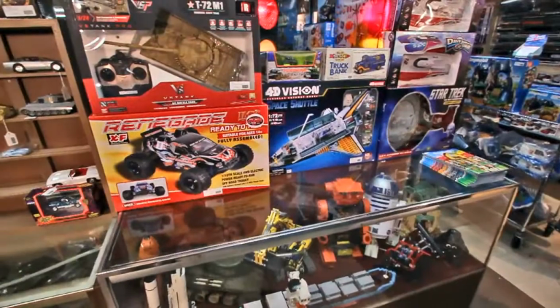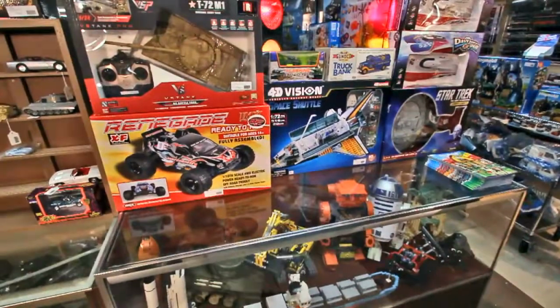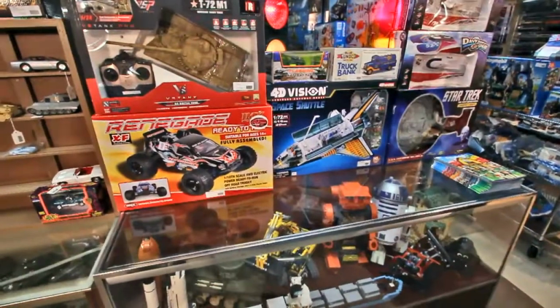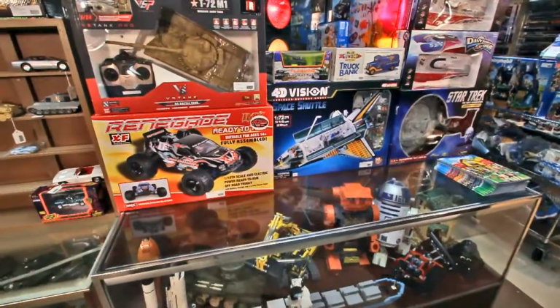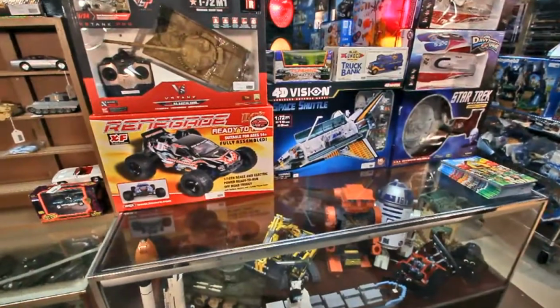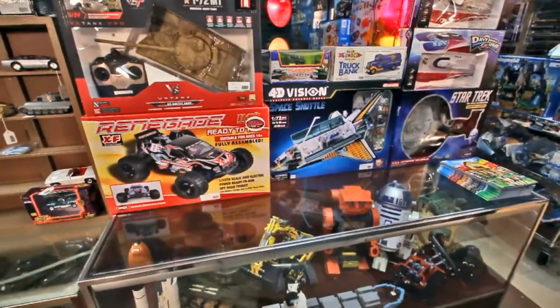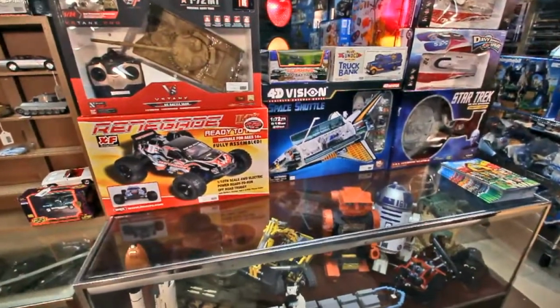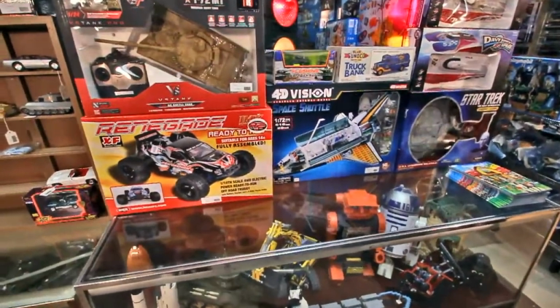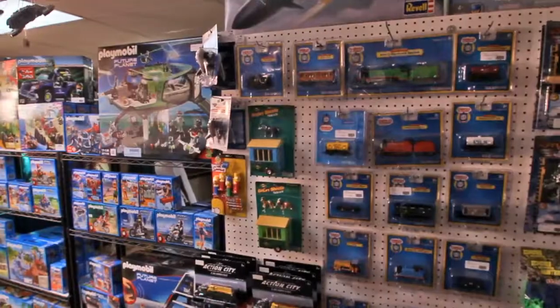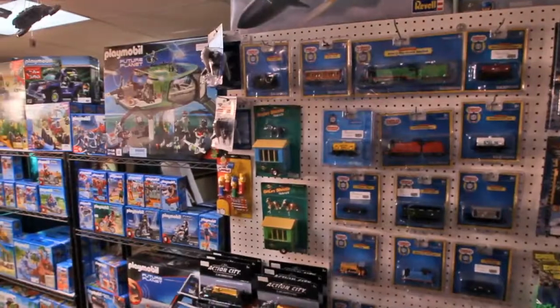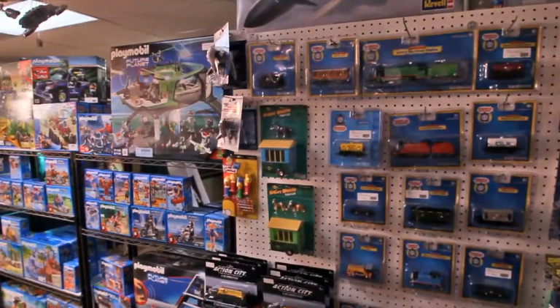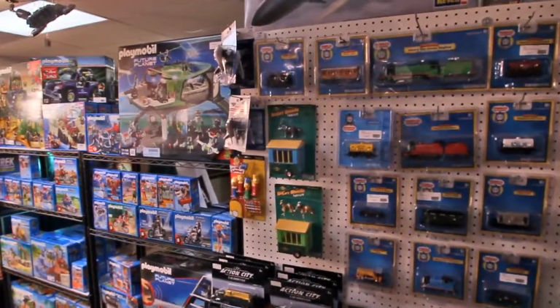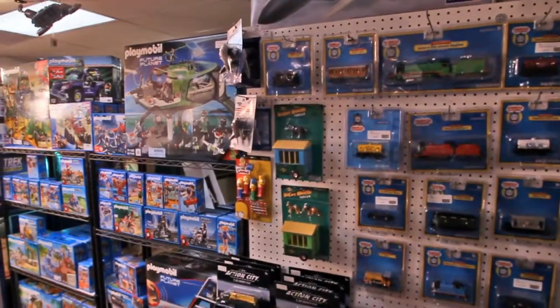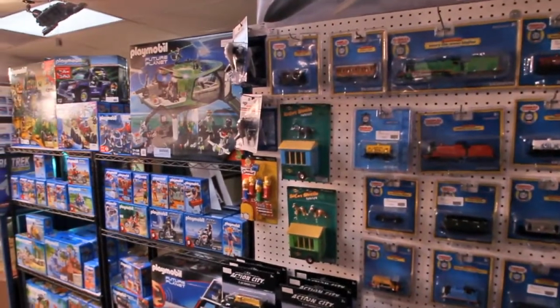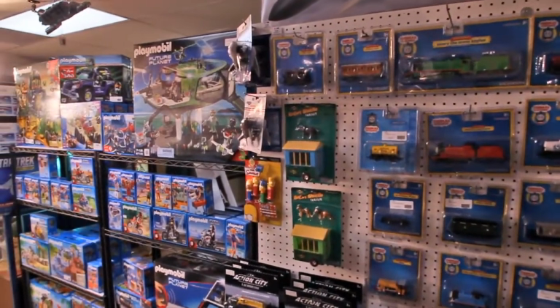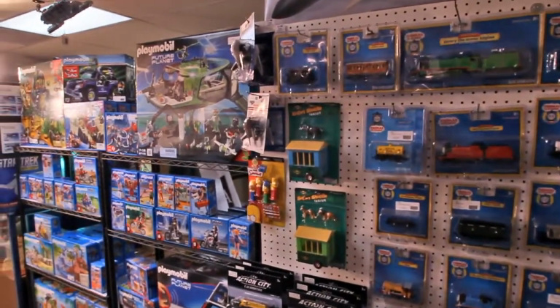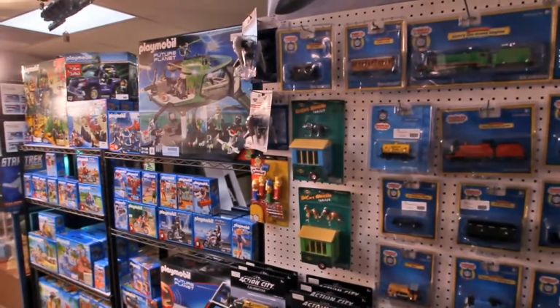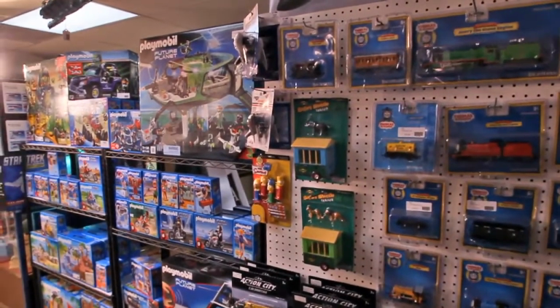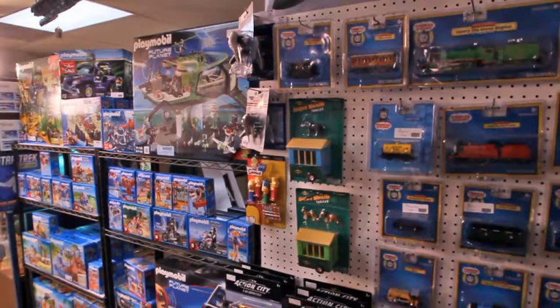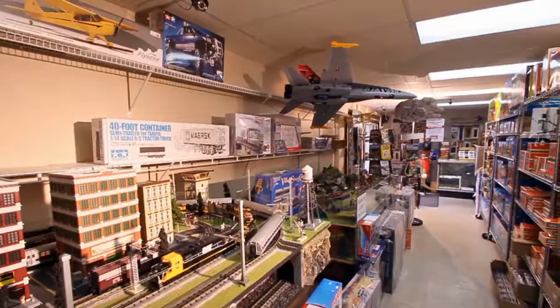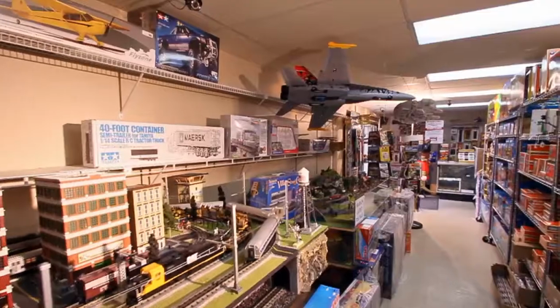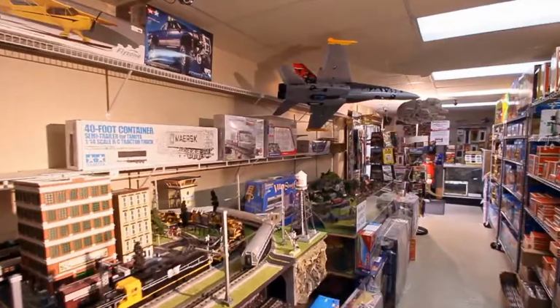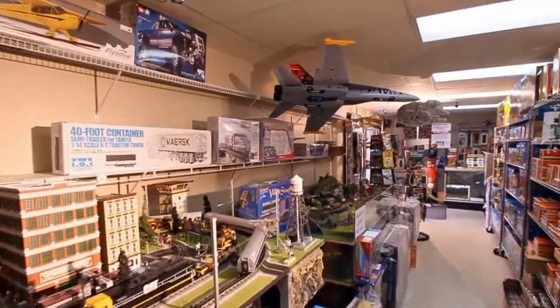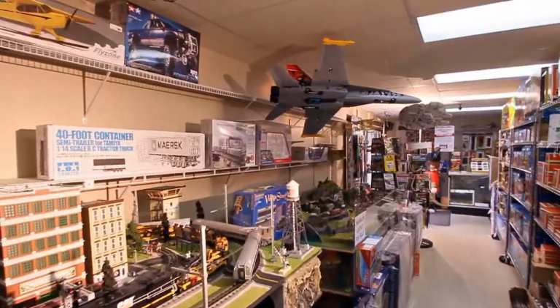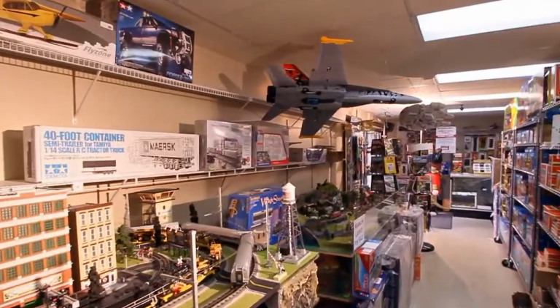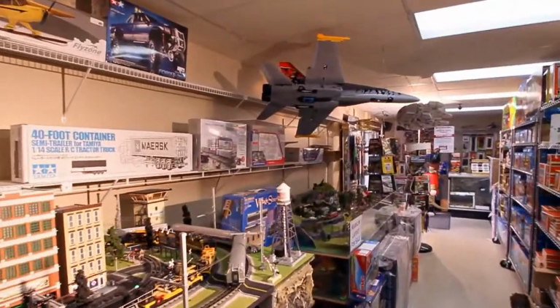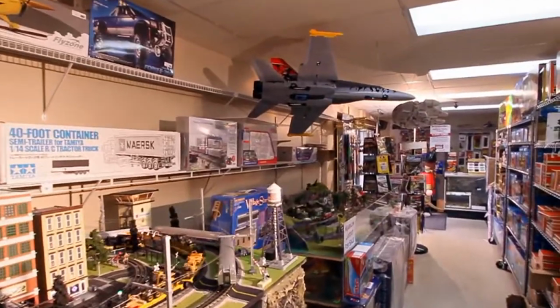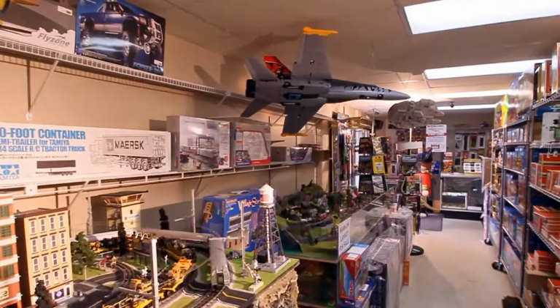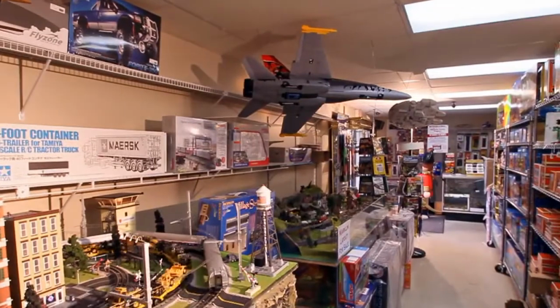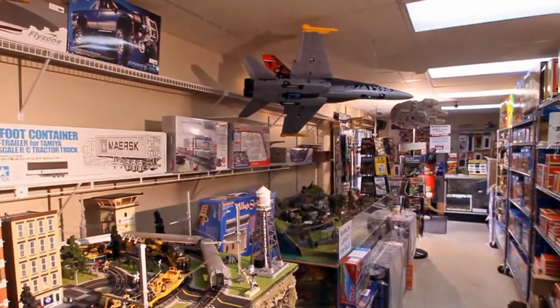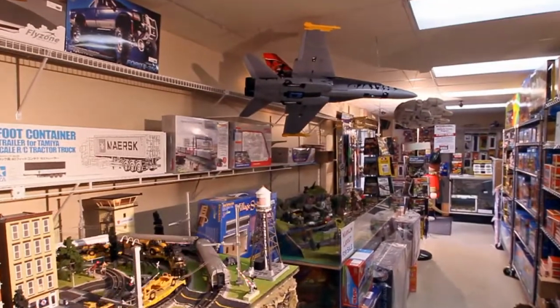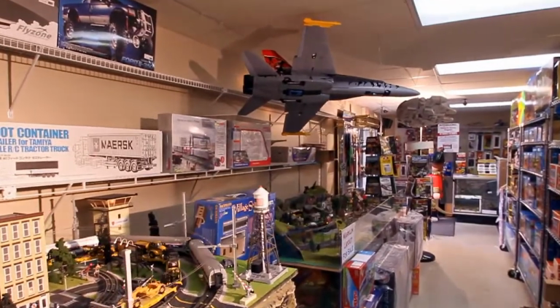Very little building here. I do have building kits, but most of my stuff is out of the box — very little building and you're ready to play.